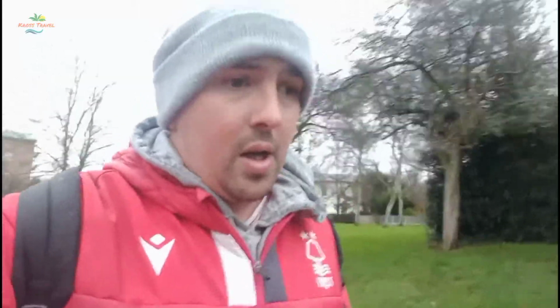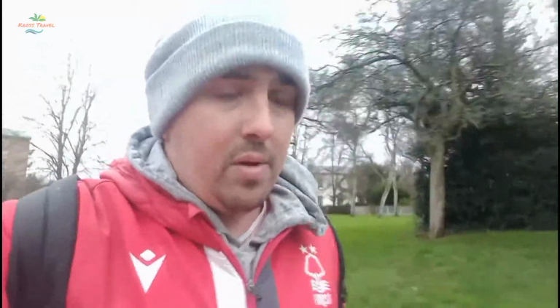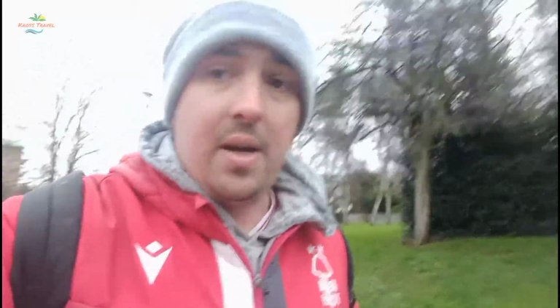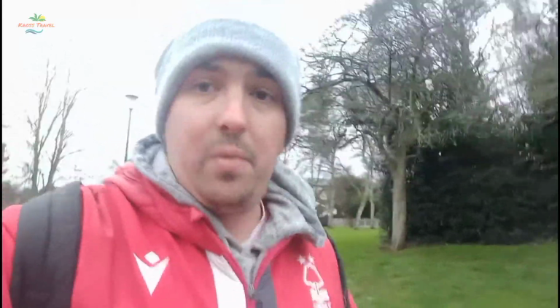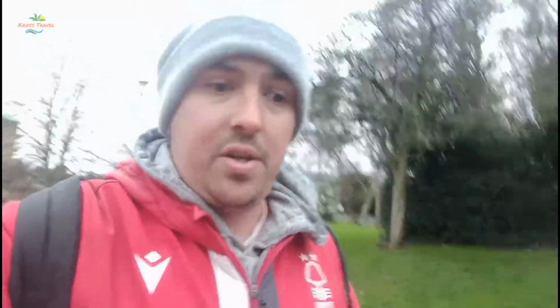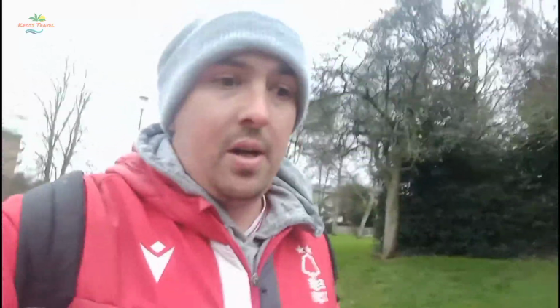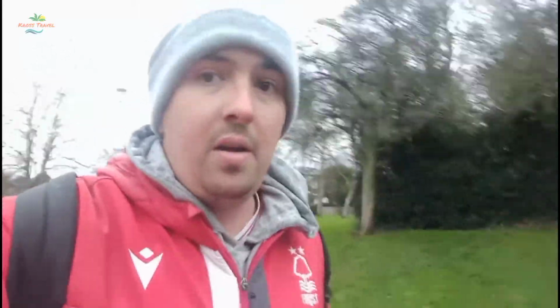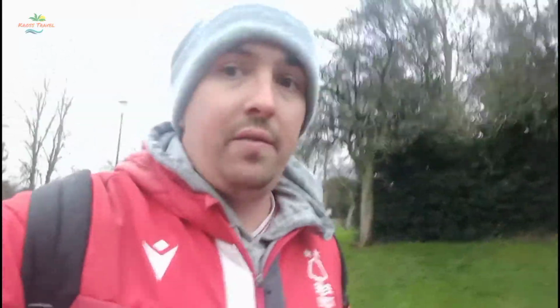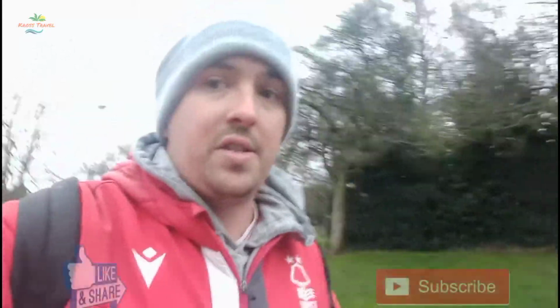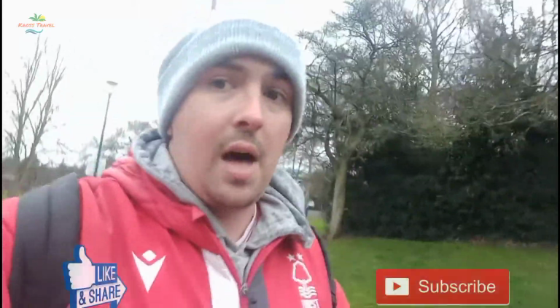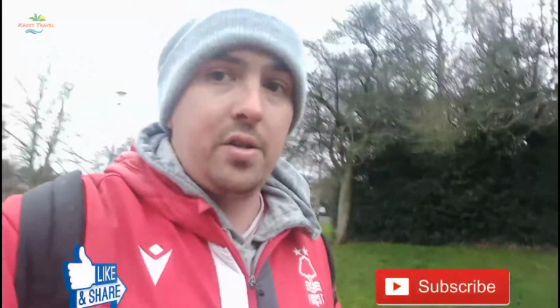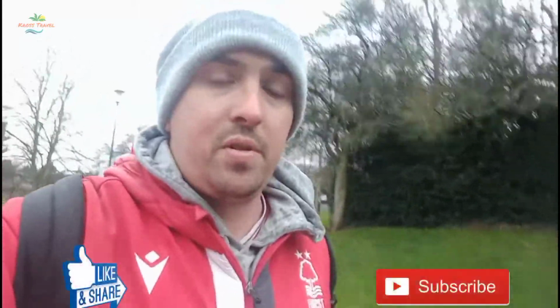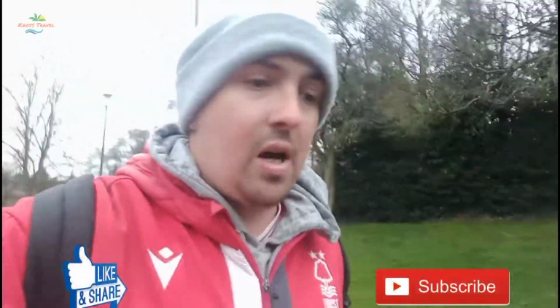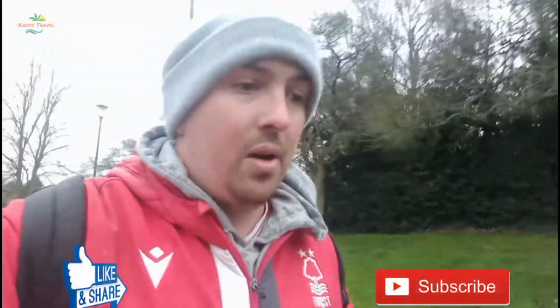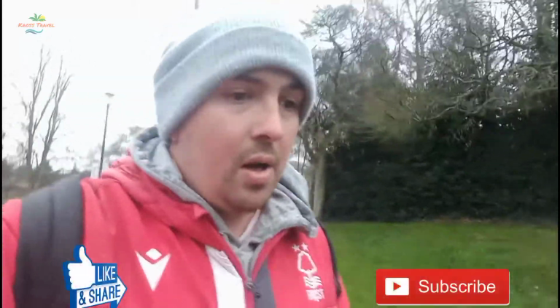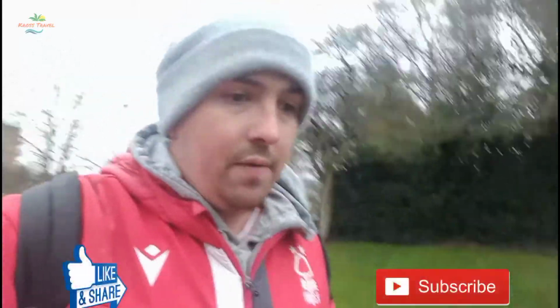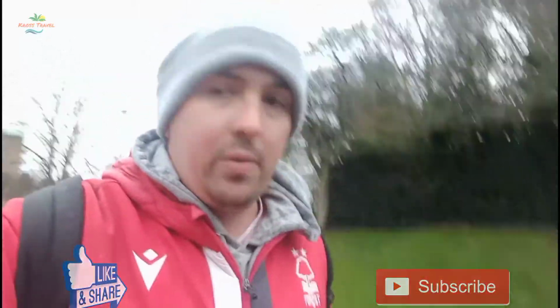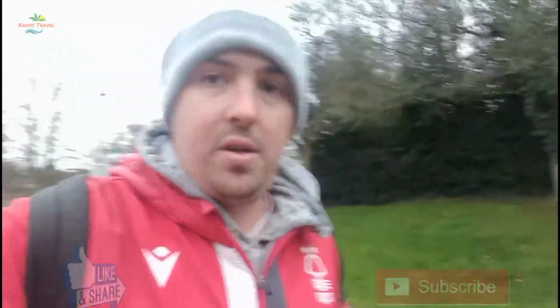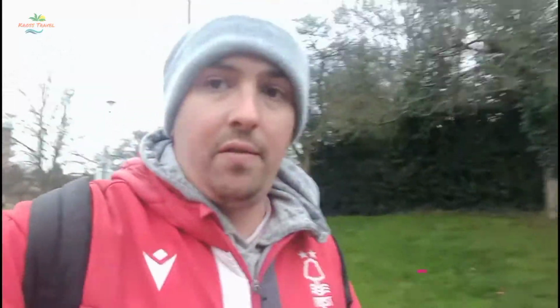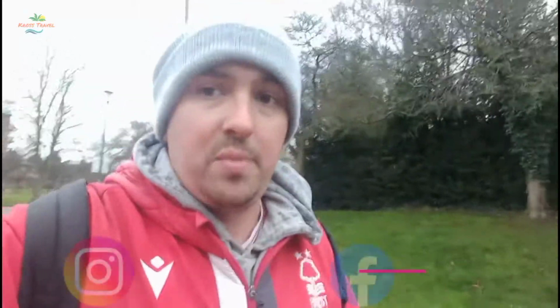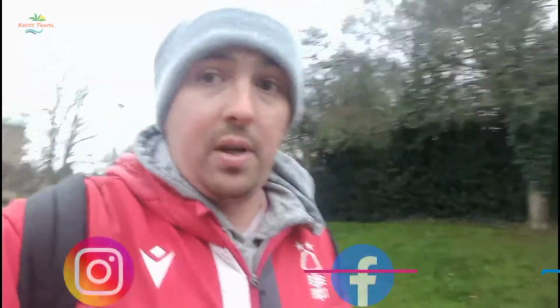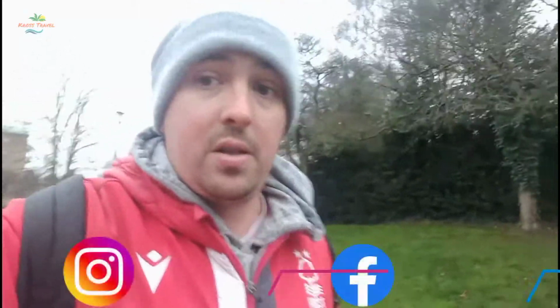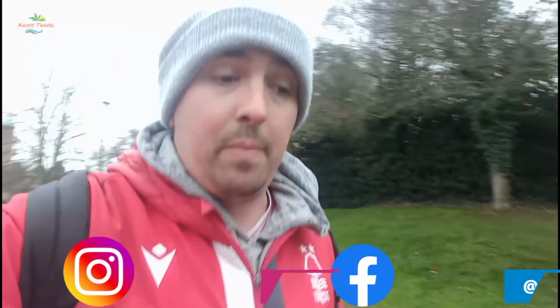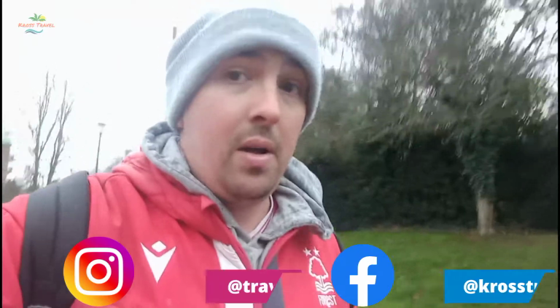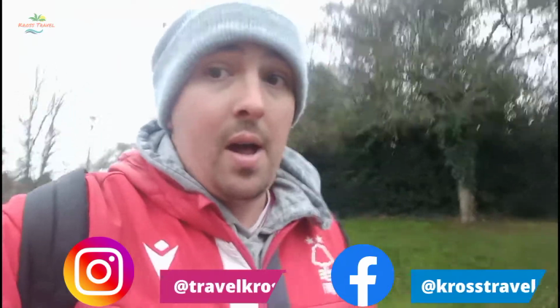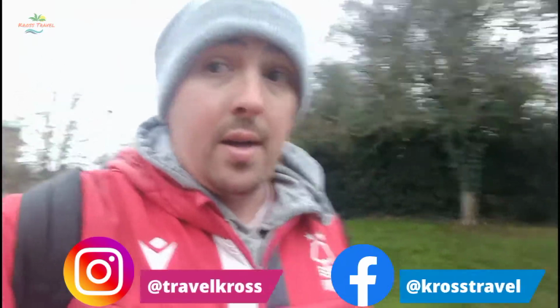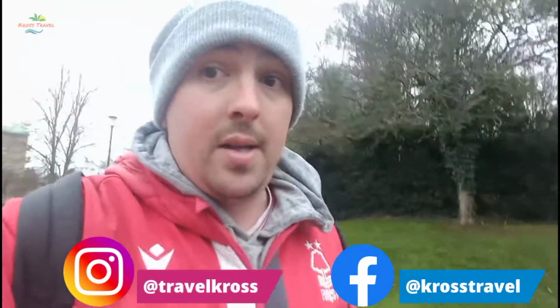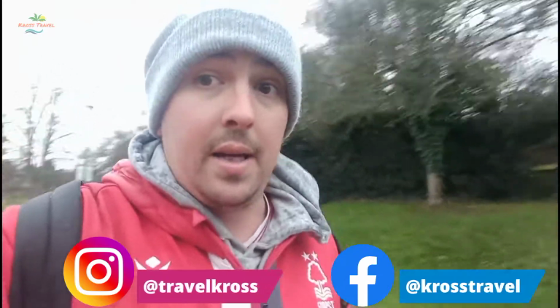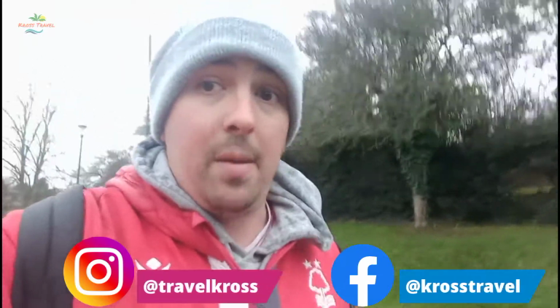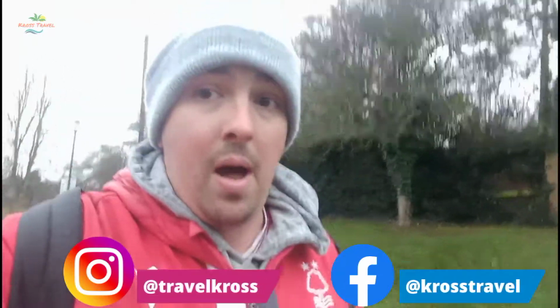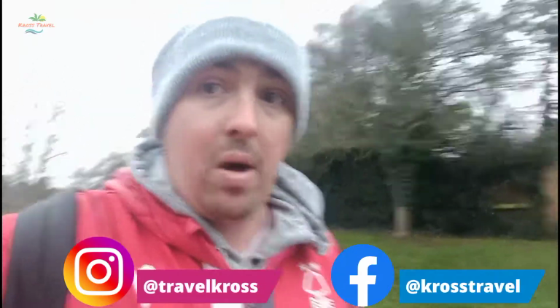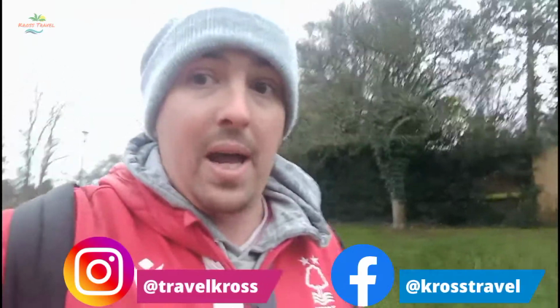Thanks for watching — don't forget to like and subscribe, and follow us on Facebook and Instagram. See you next time, bye bye.